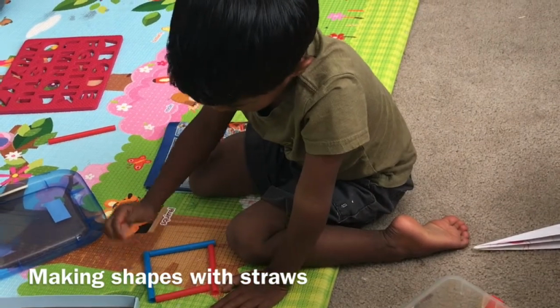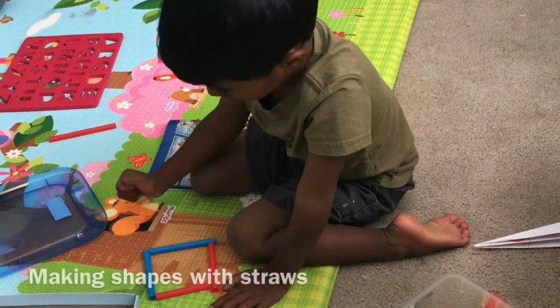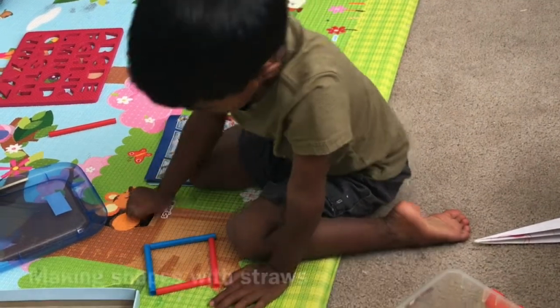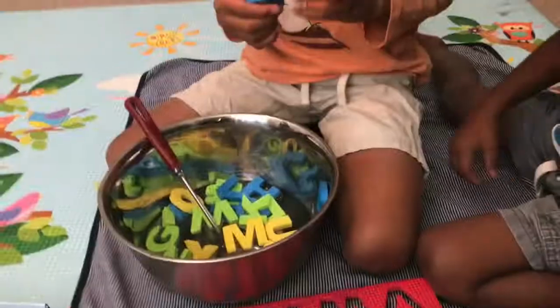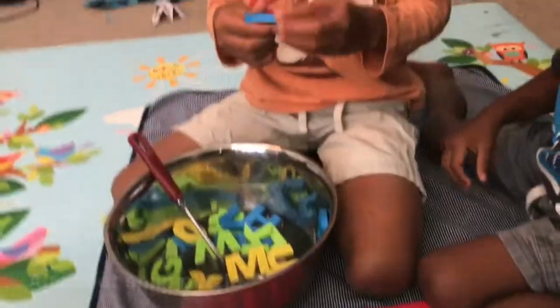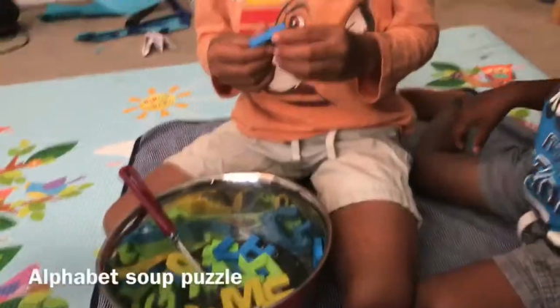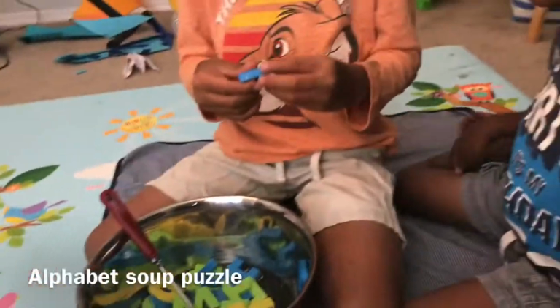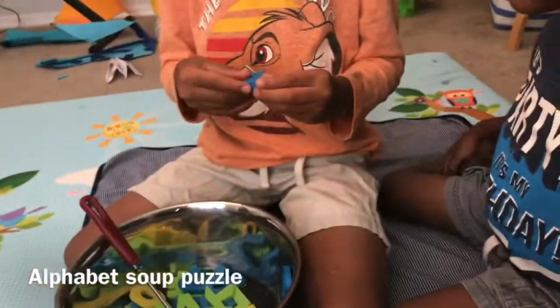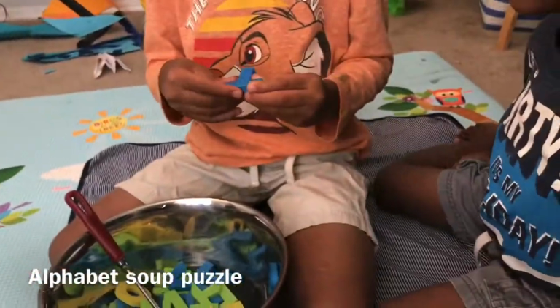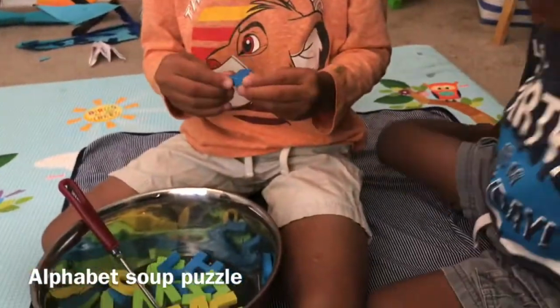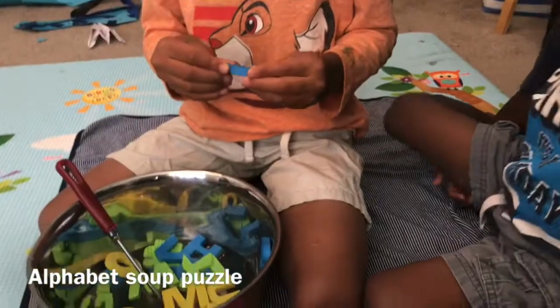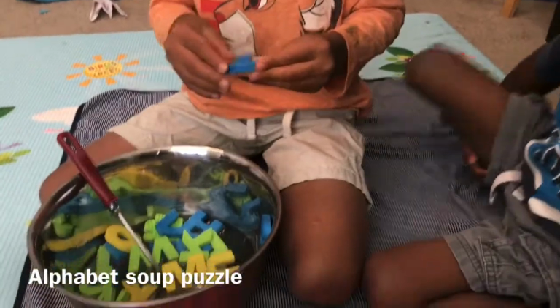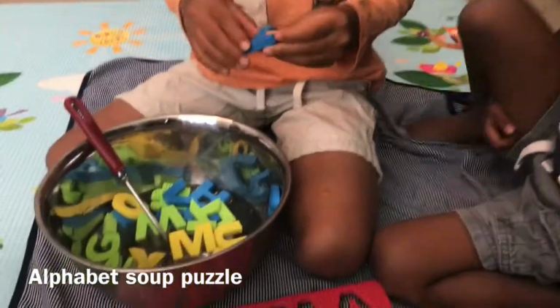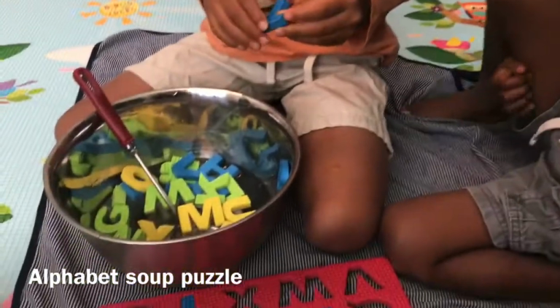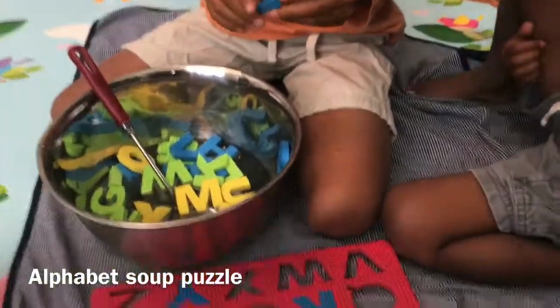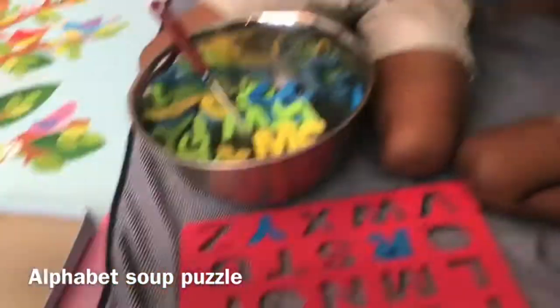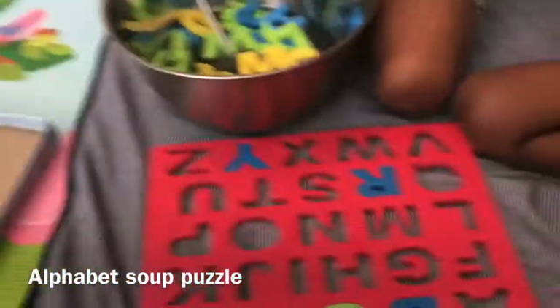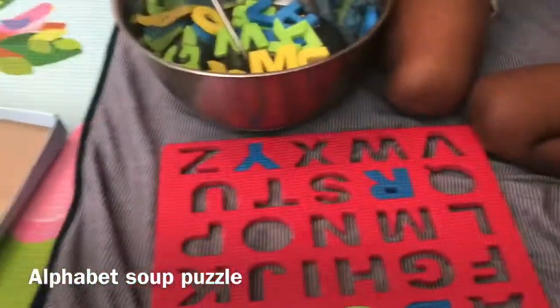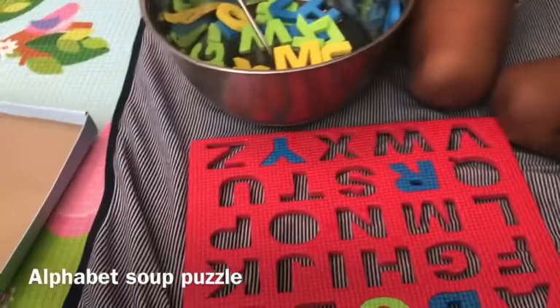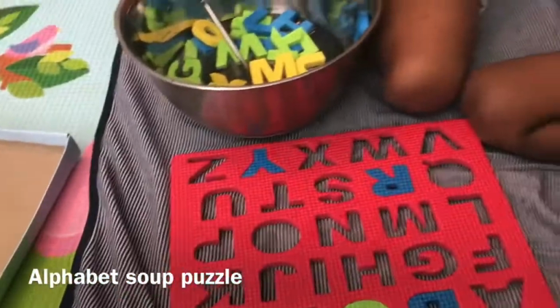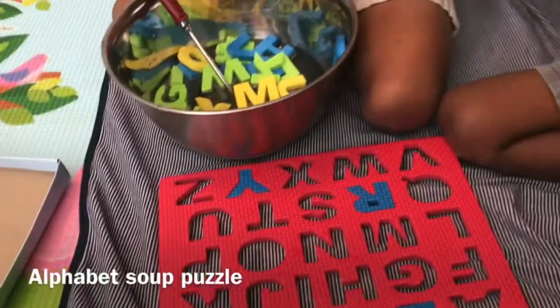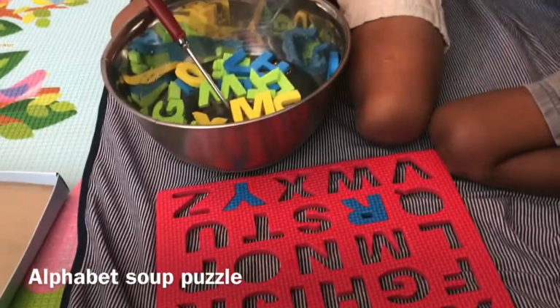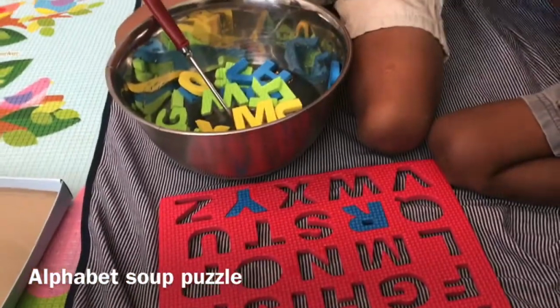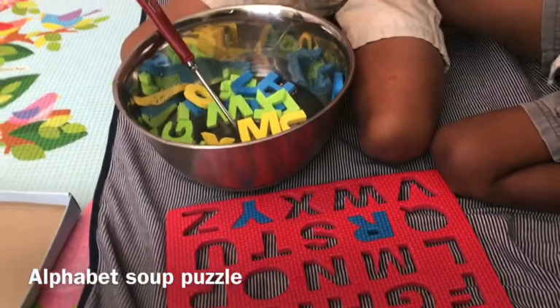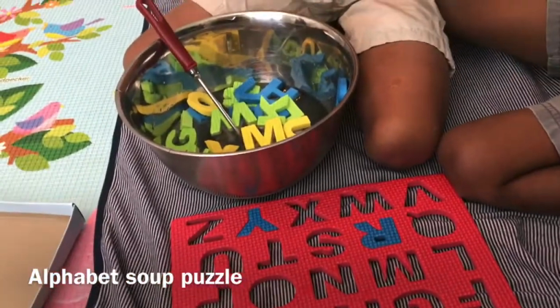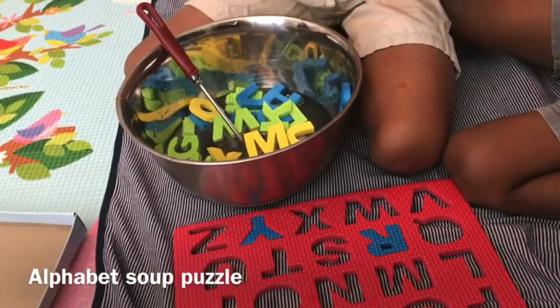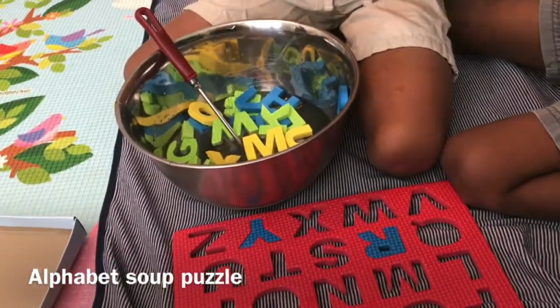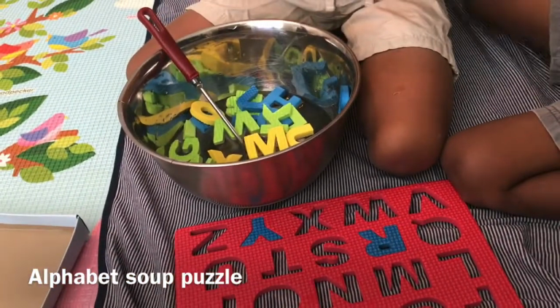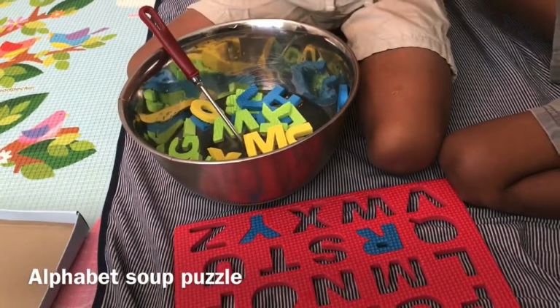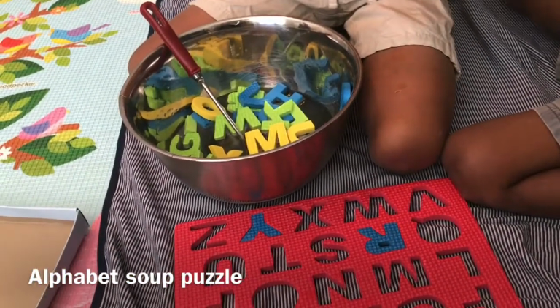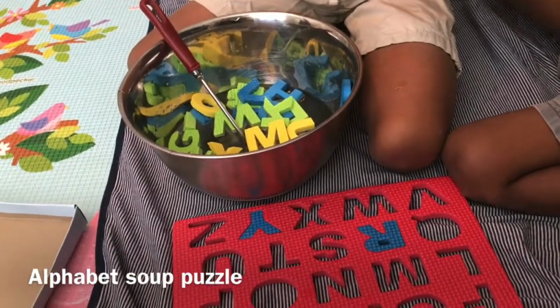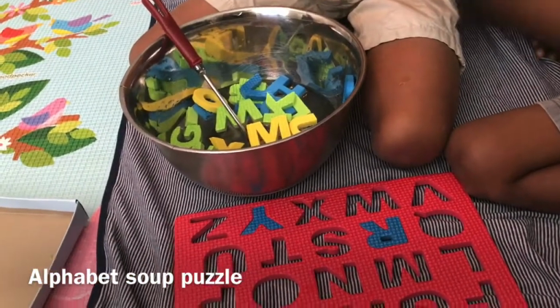What is that? T, T, T says turkey, turkey, turkey. What sound does T make?